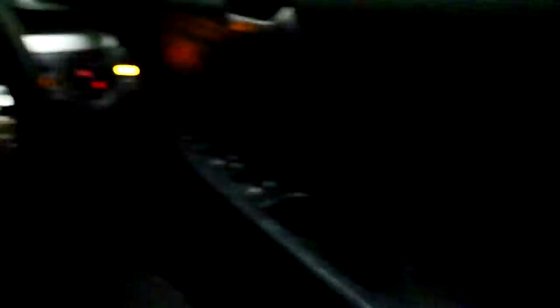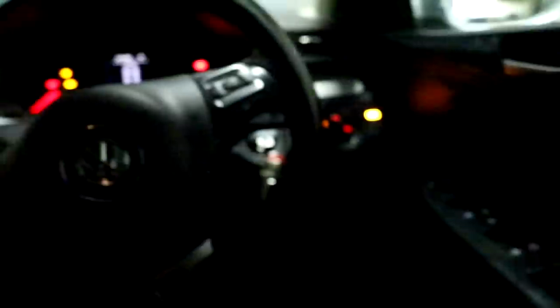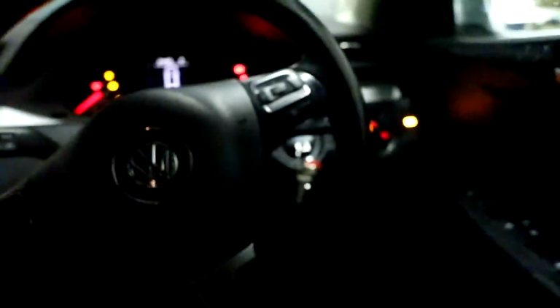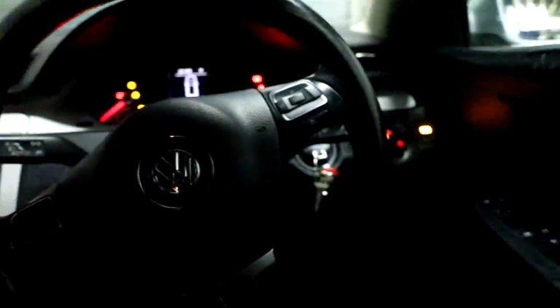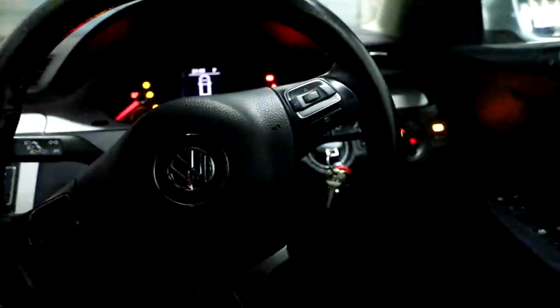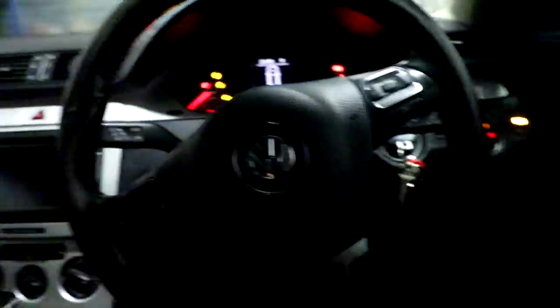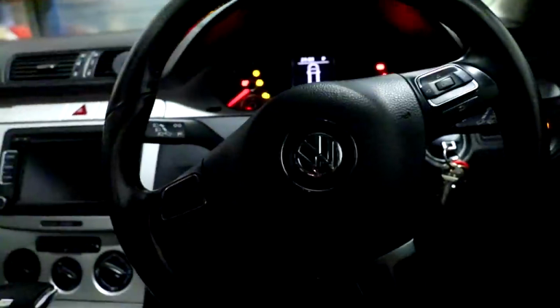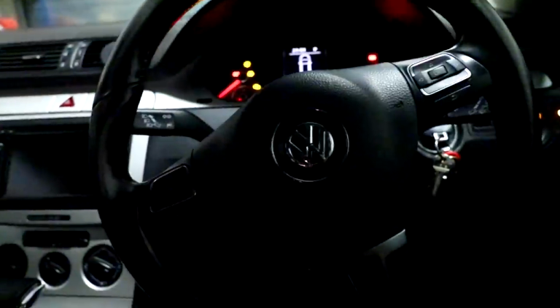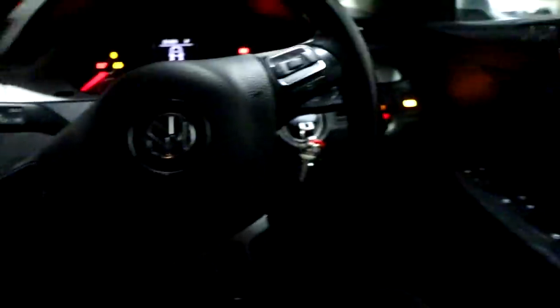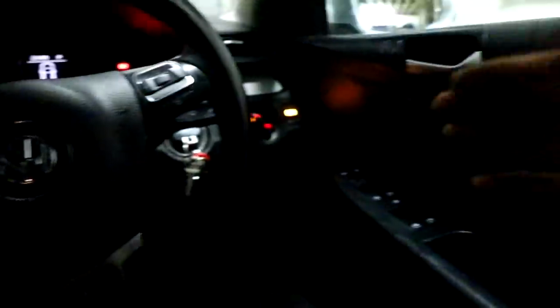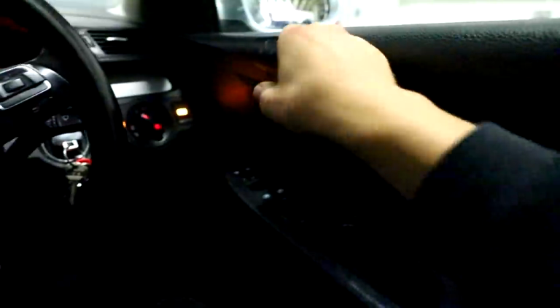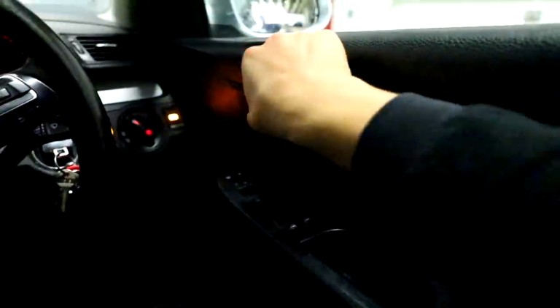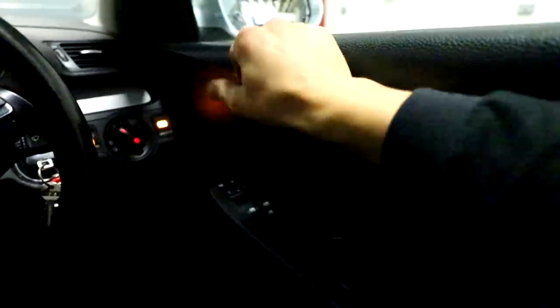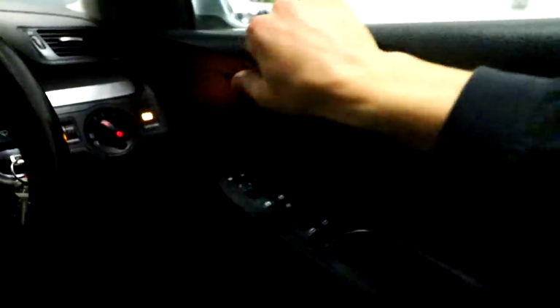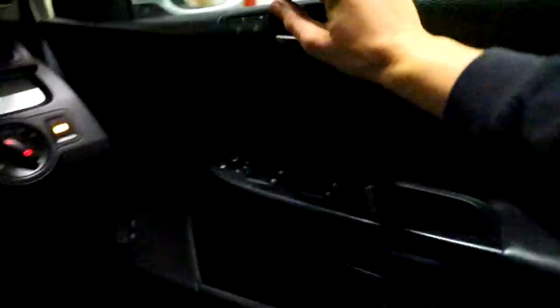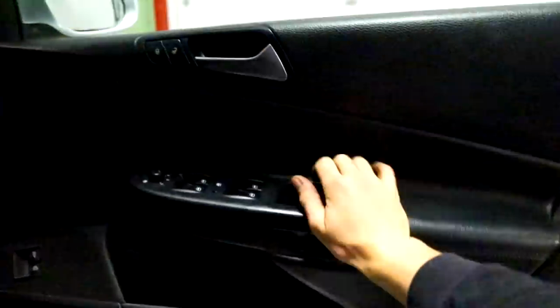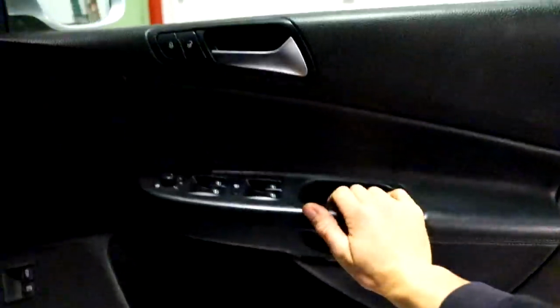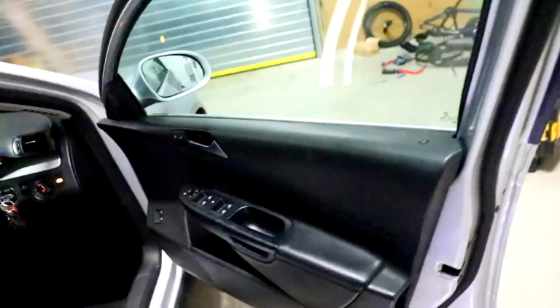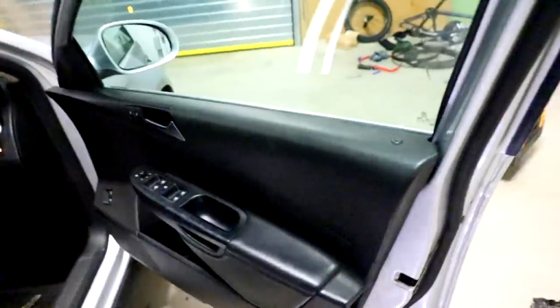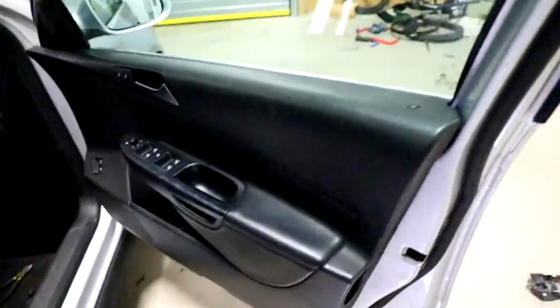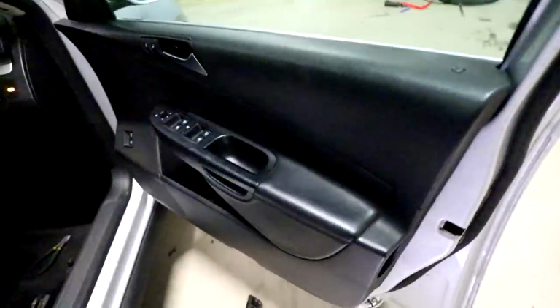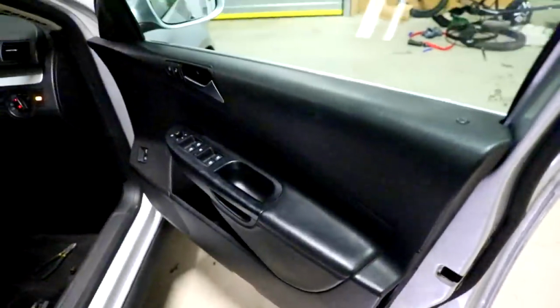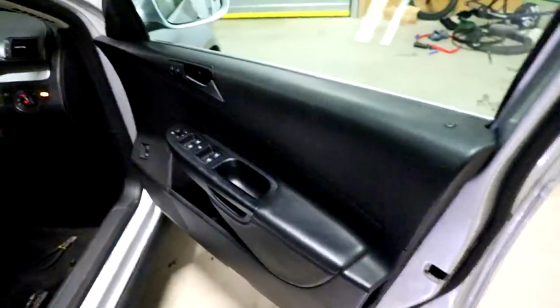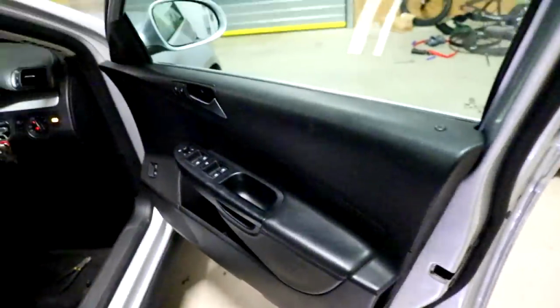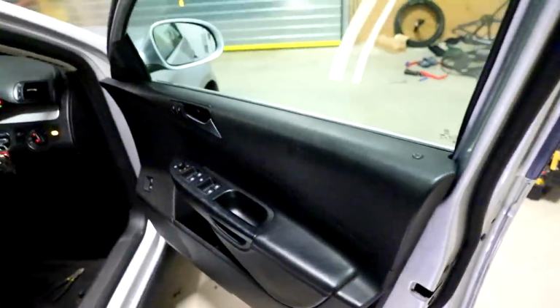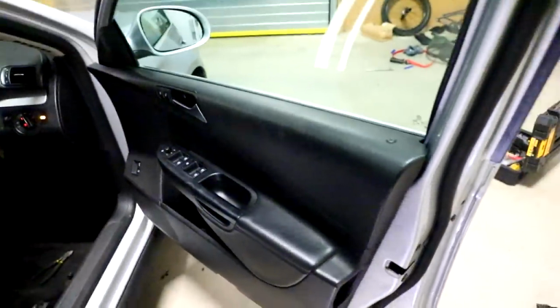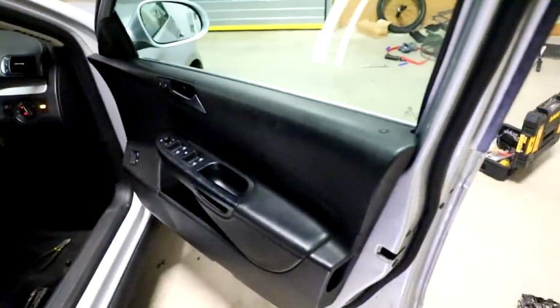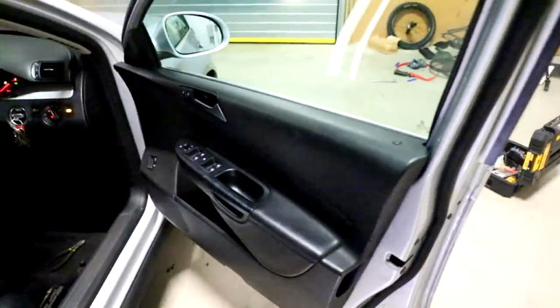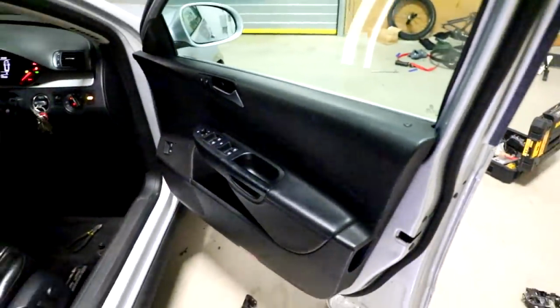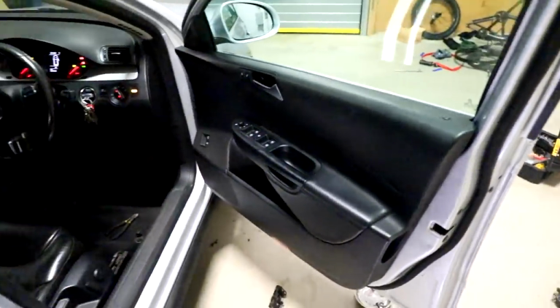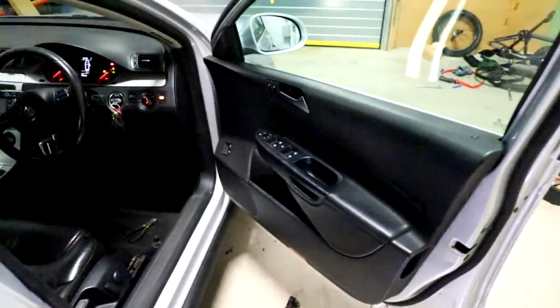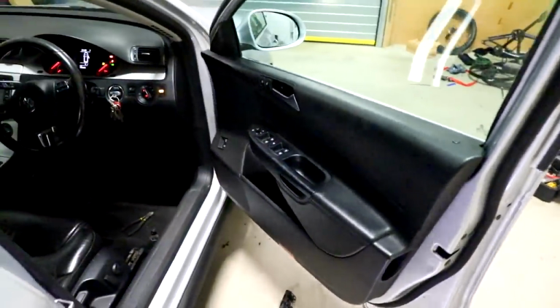Handle works, window goes up and down — sick. That's pretty much every problem sorted with the car. Stoked — all sorted, doors fixed, I can use my car again.